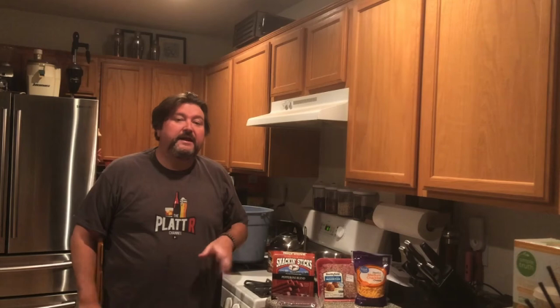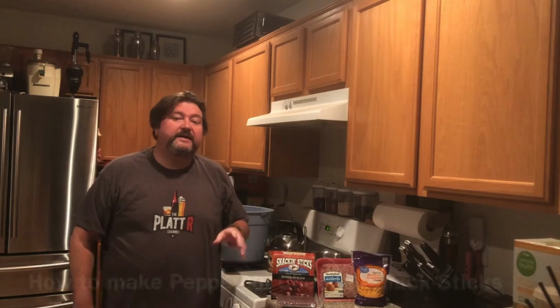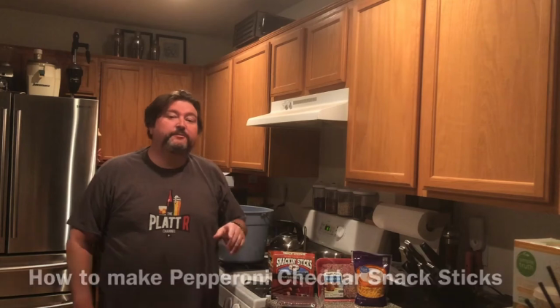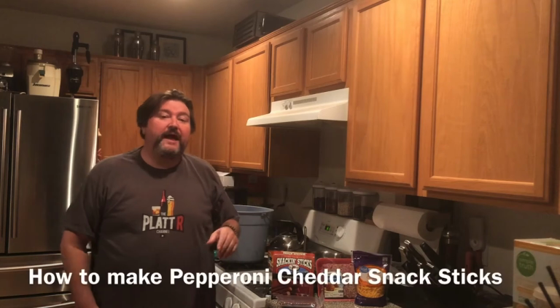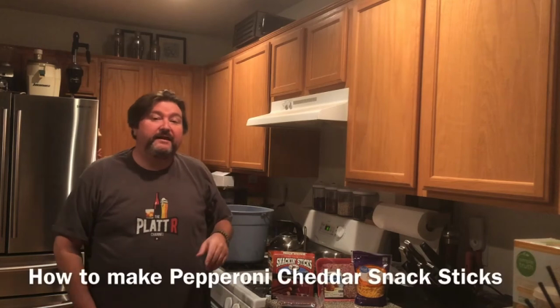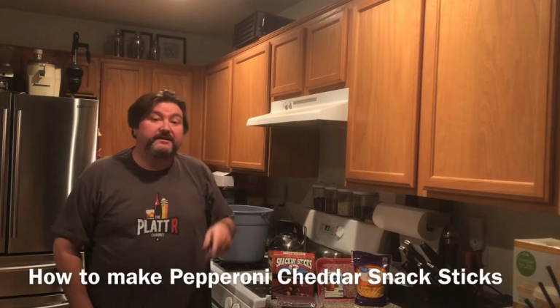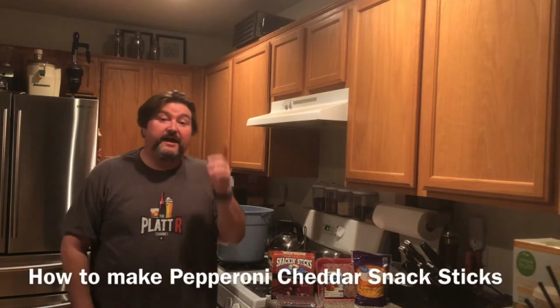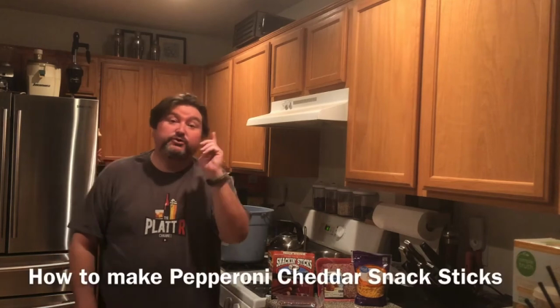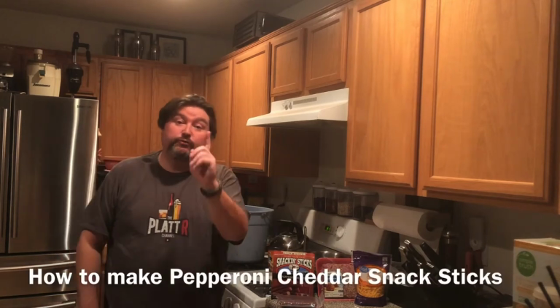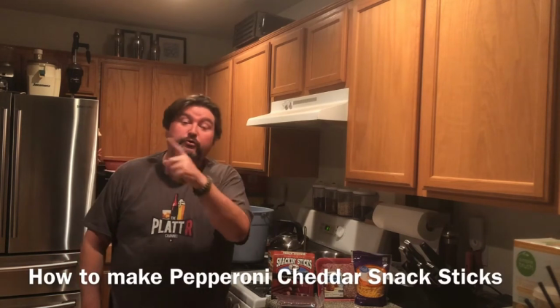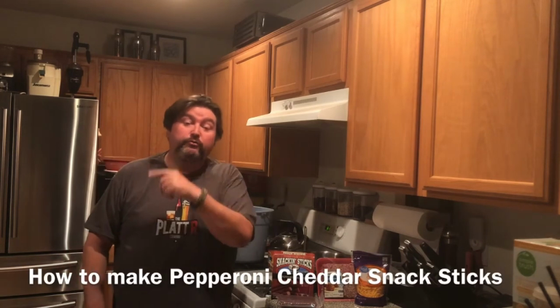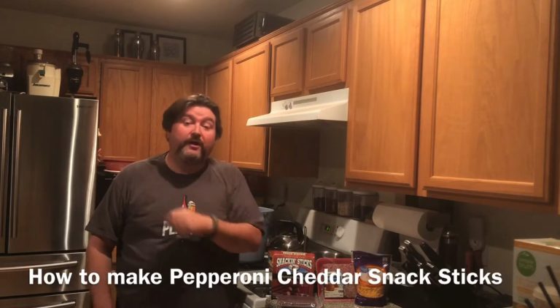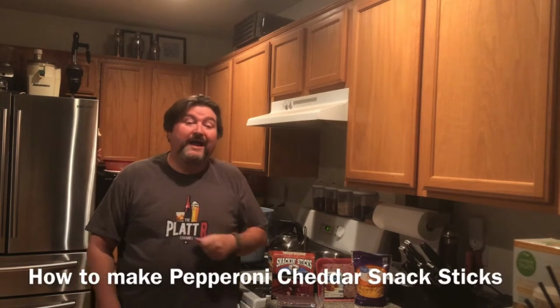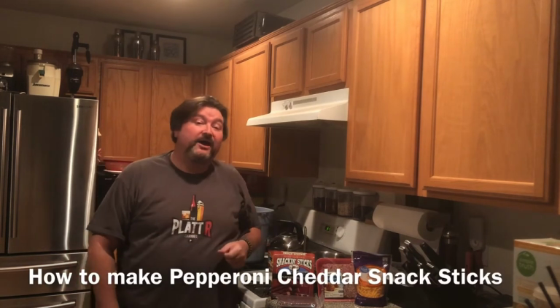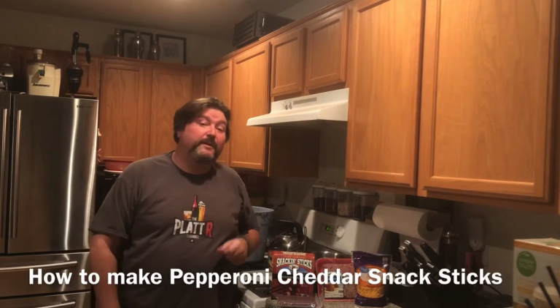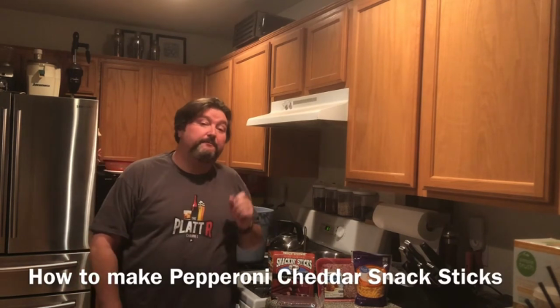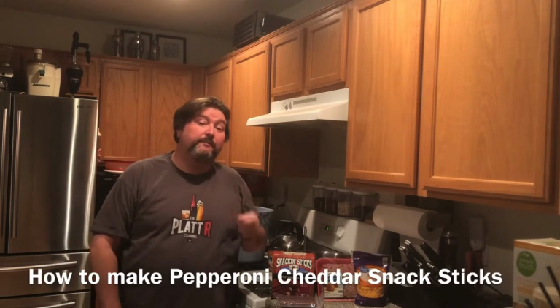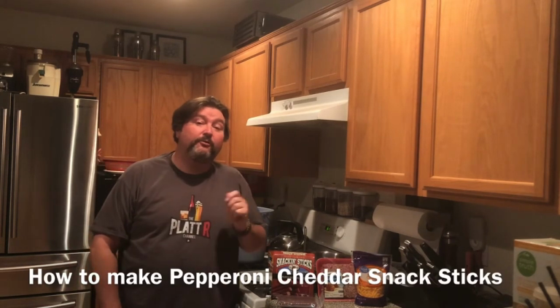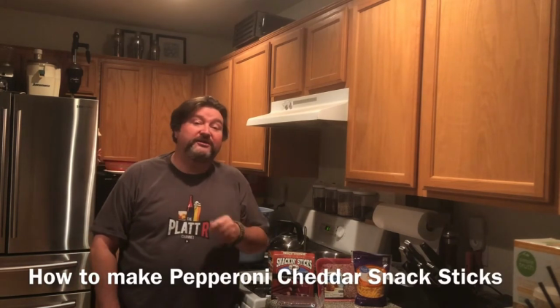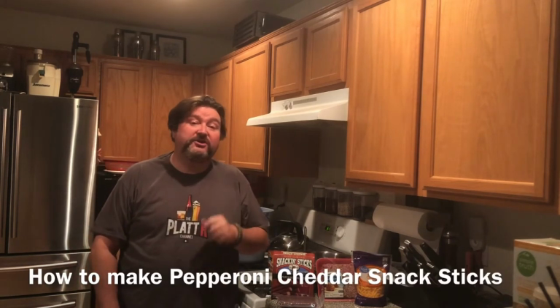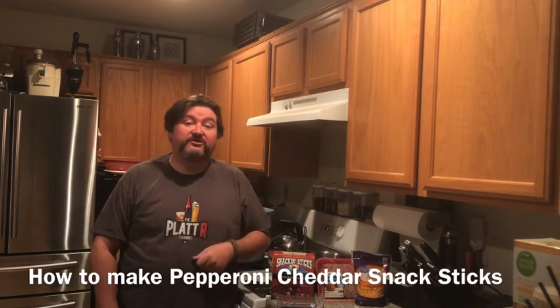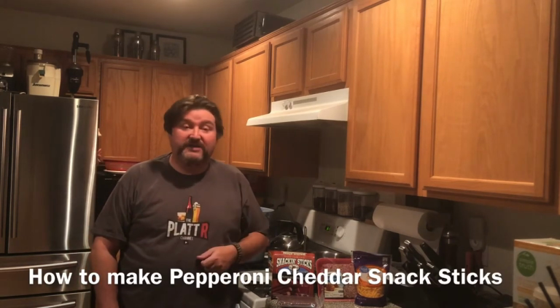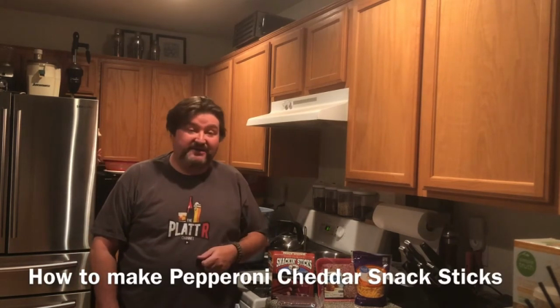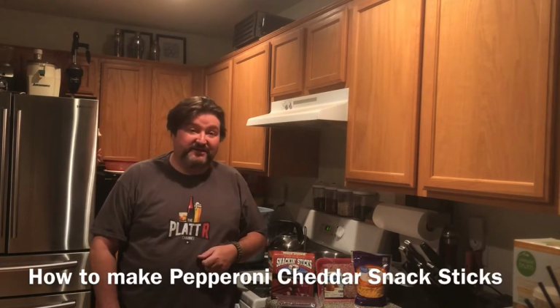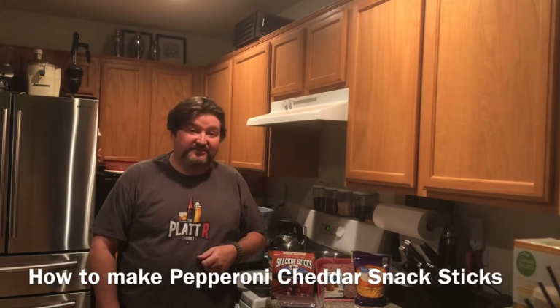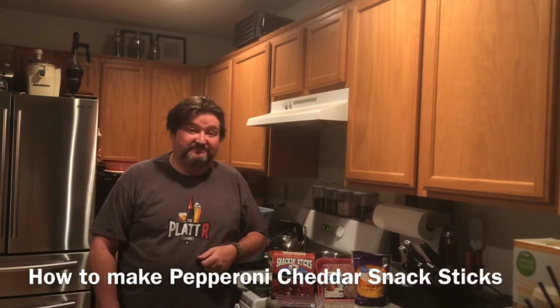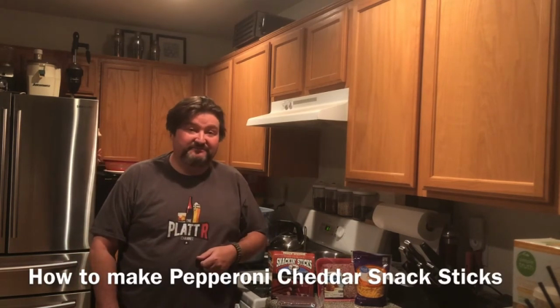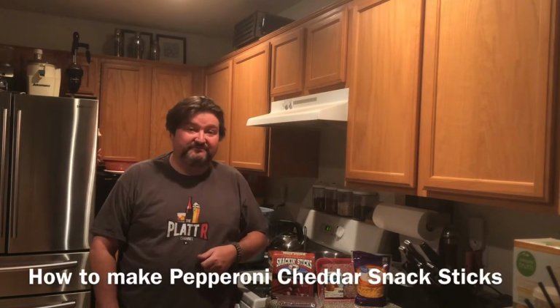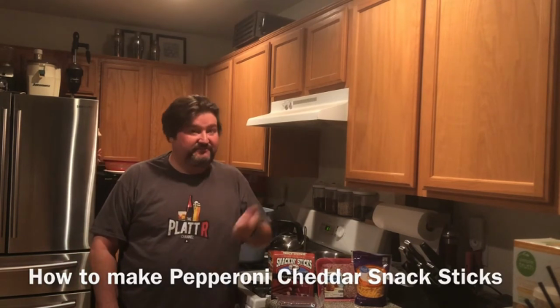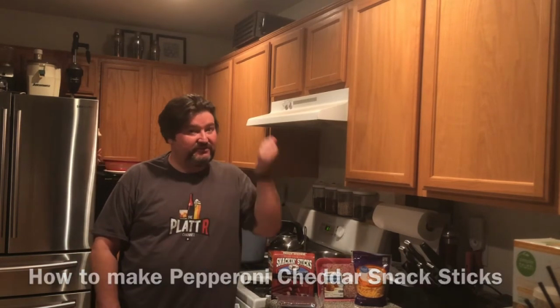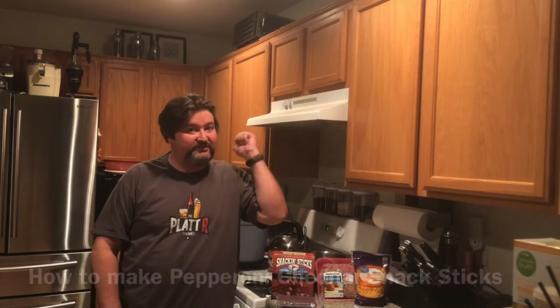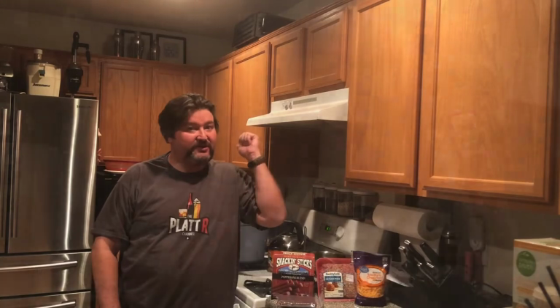It's Platt, and today I show you how to make pepperoni cheddar snack sticks. So let's go.